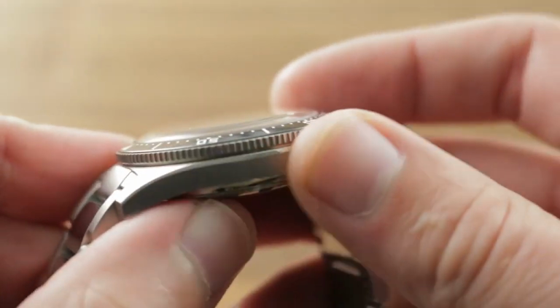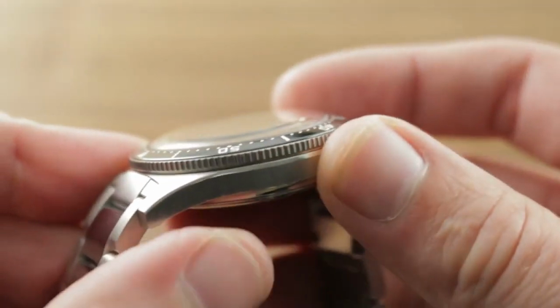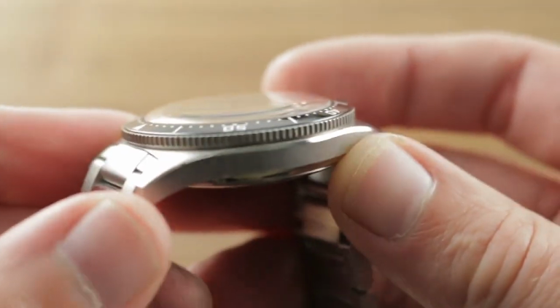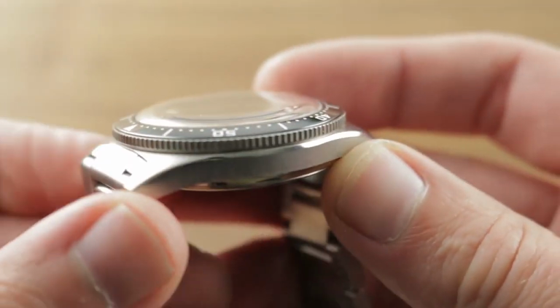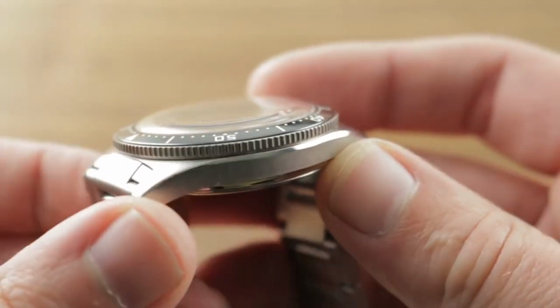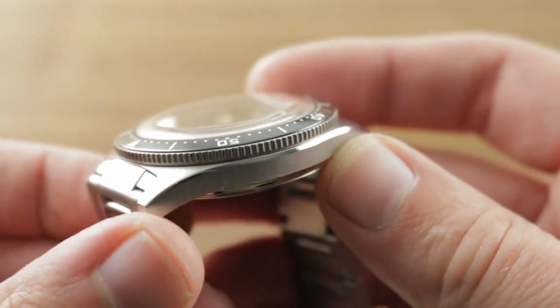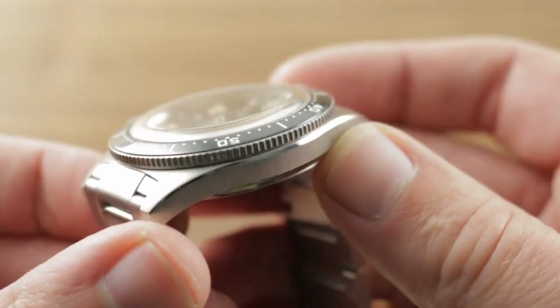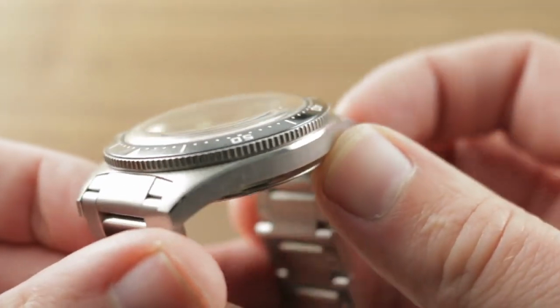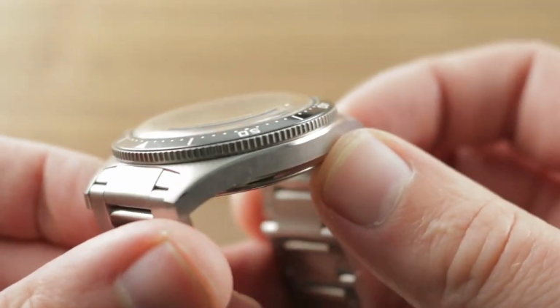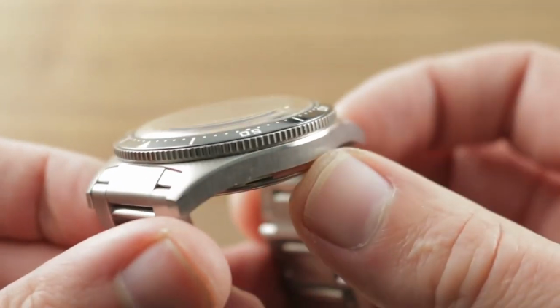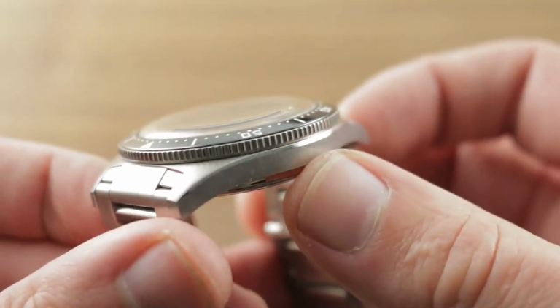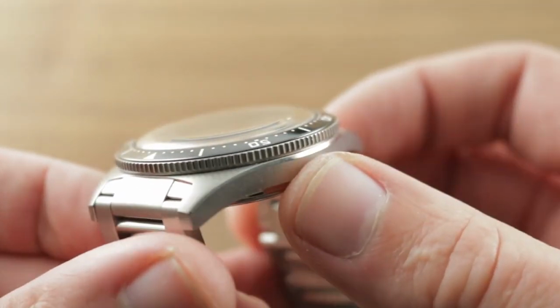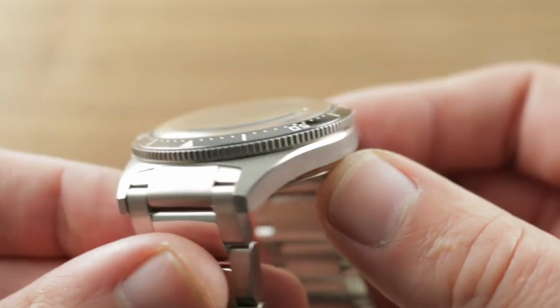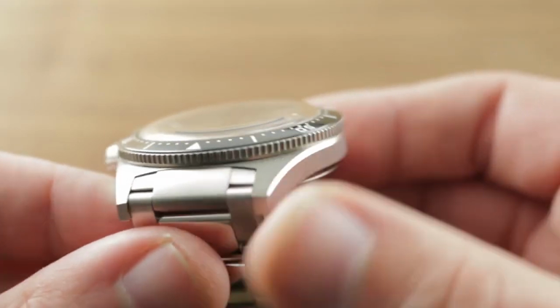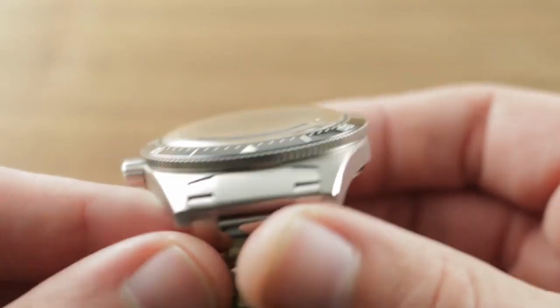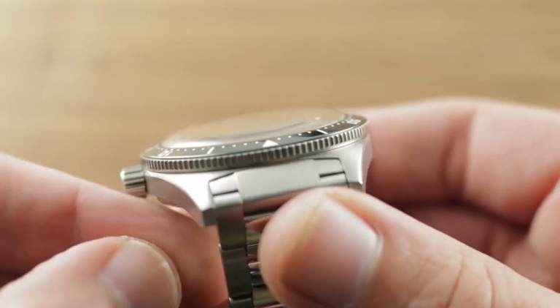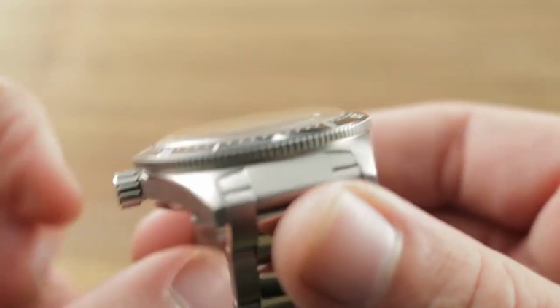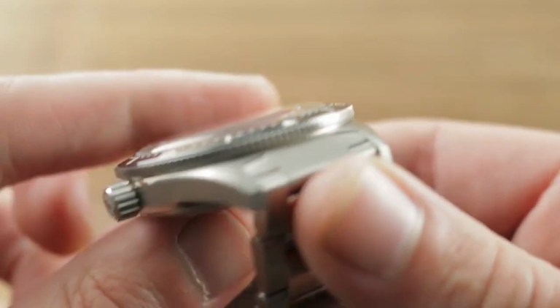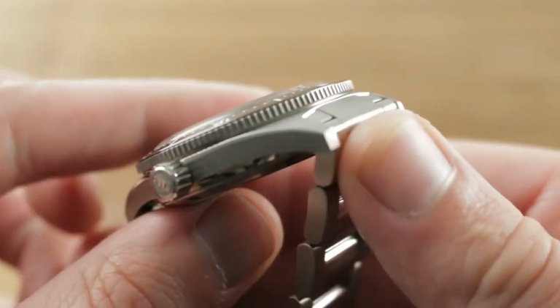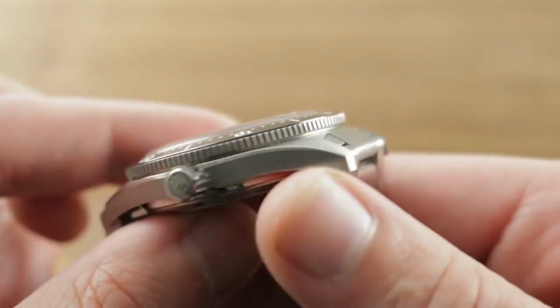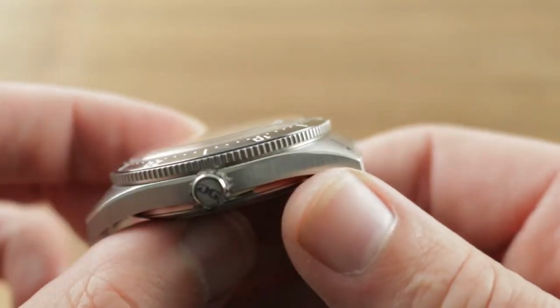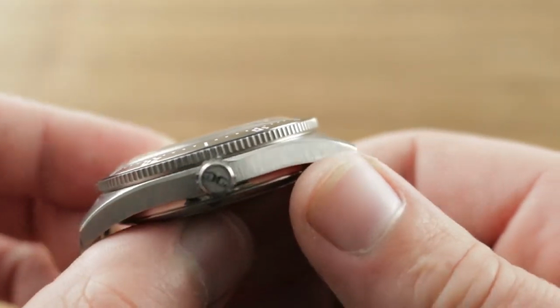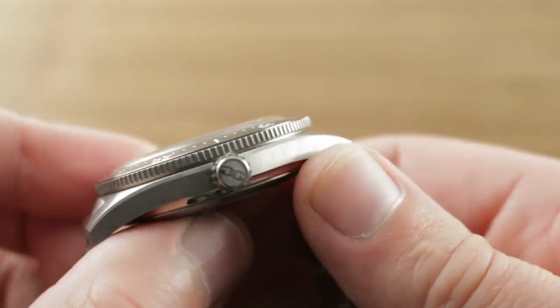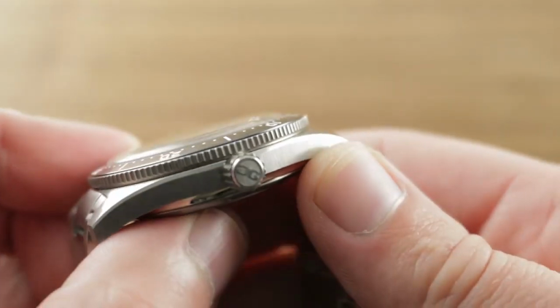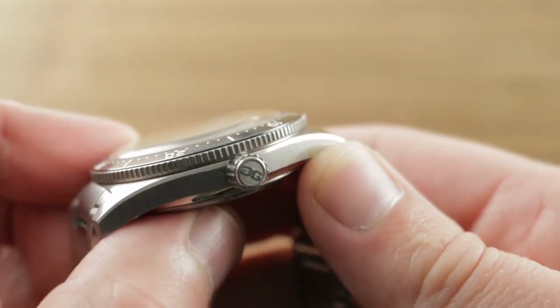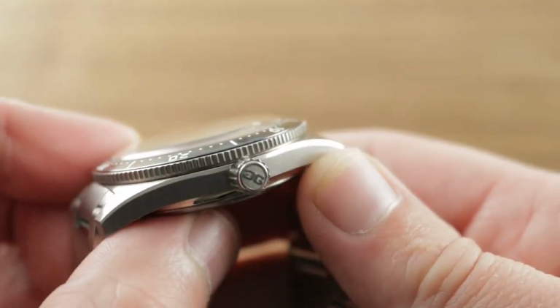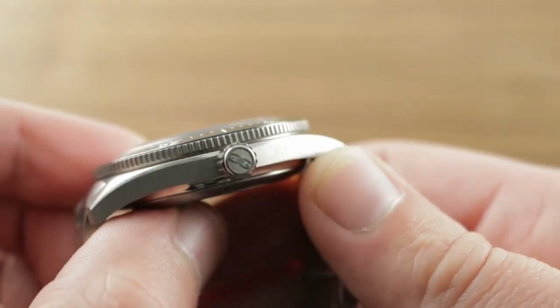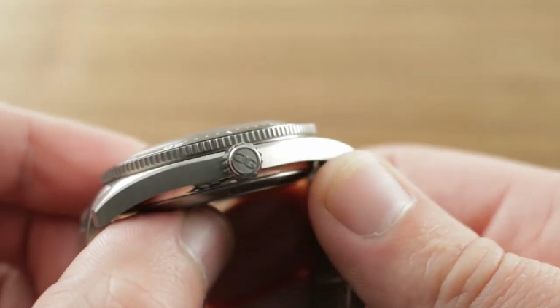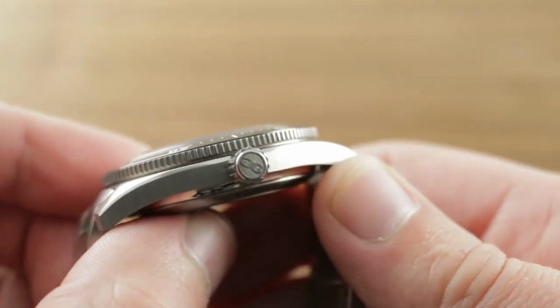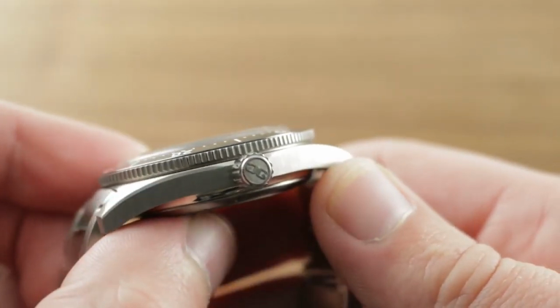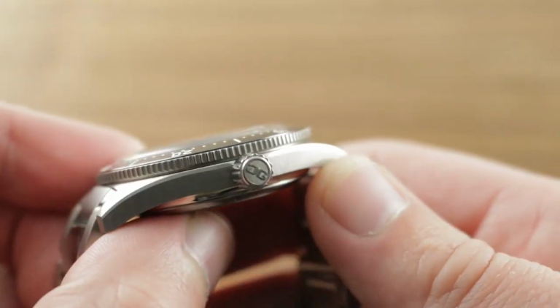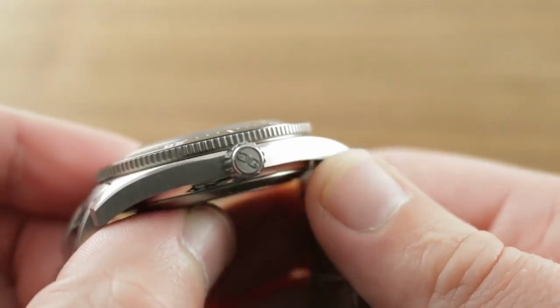It should be noted this watch is 200 meters water-resistant and a modern dive watch, even as it channels the best of the past.